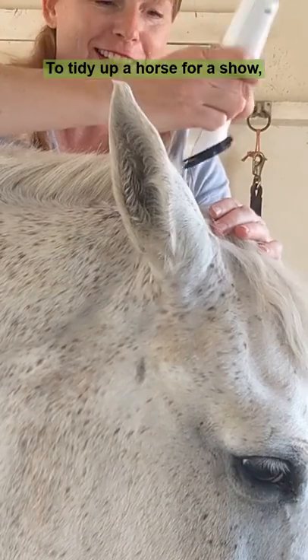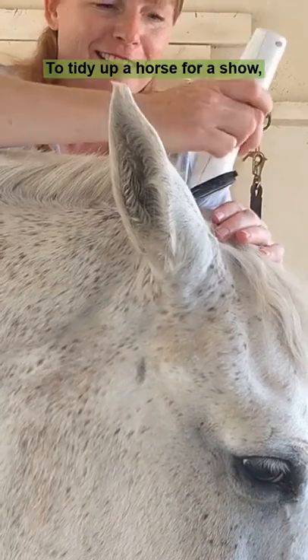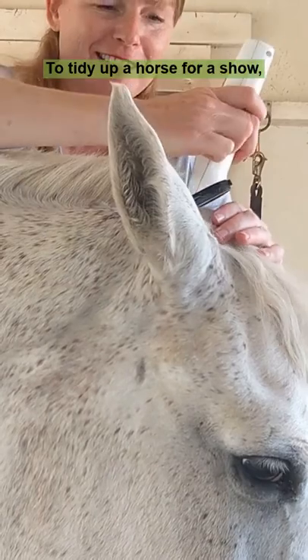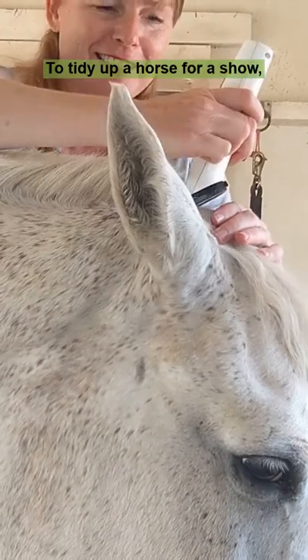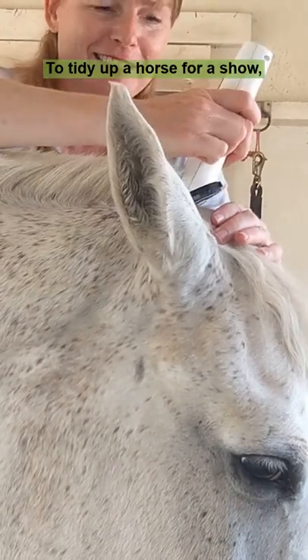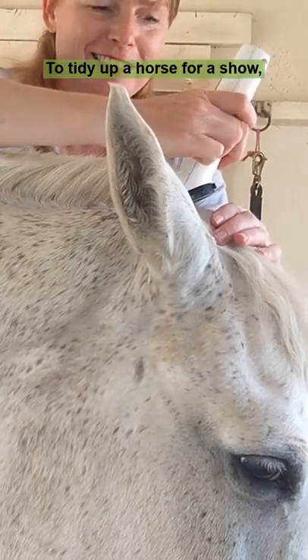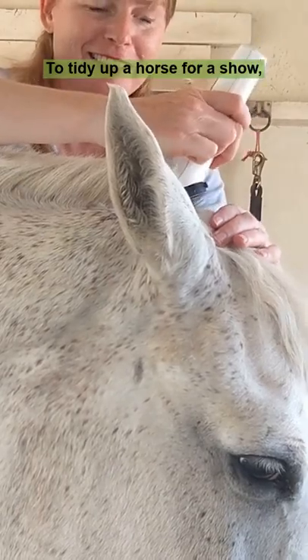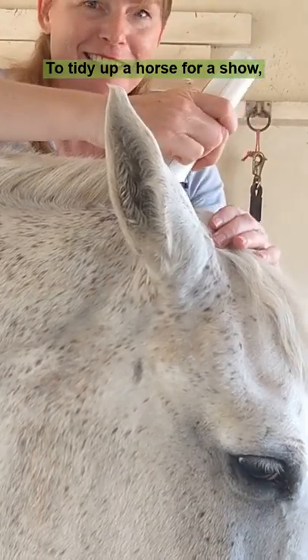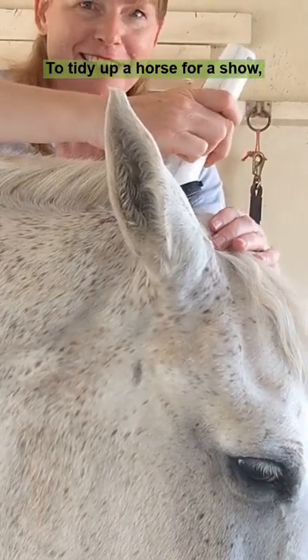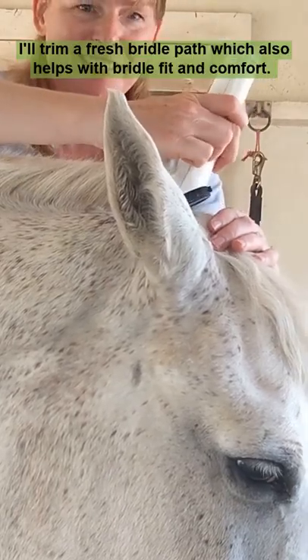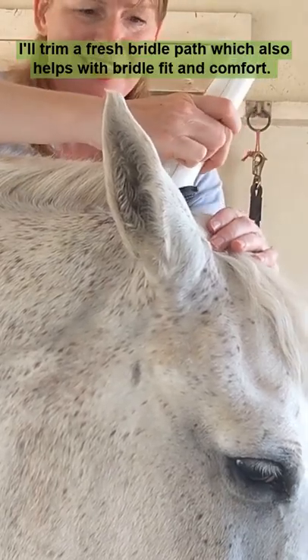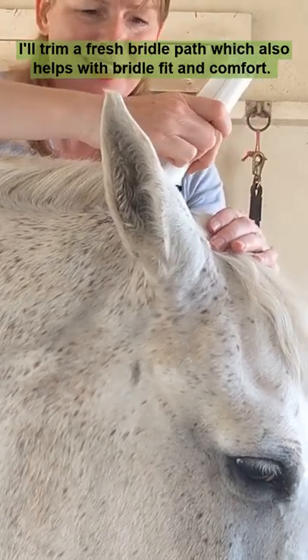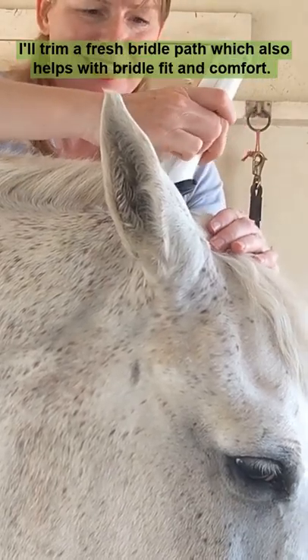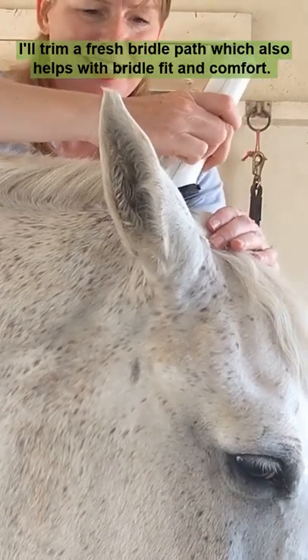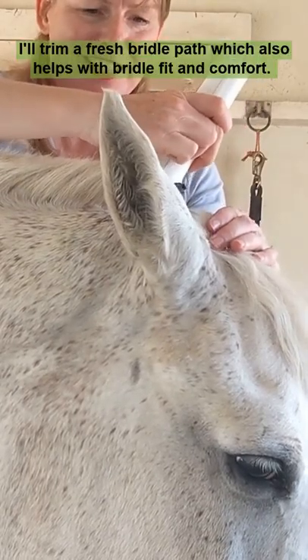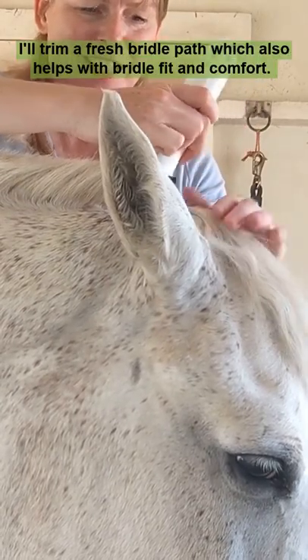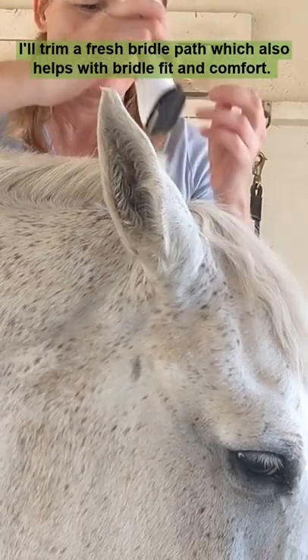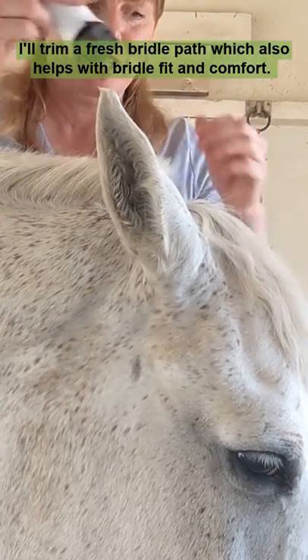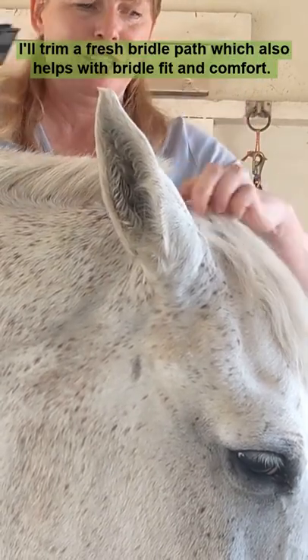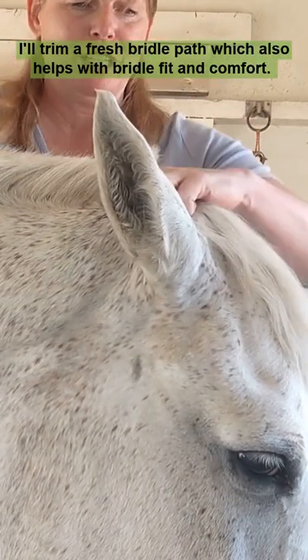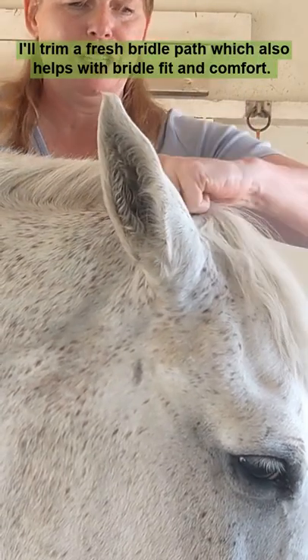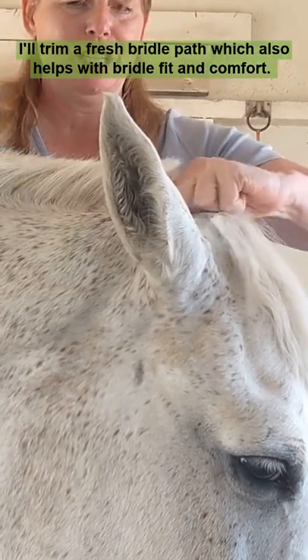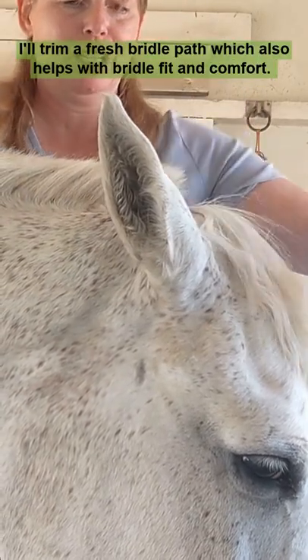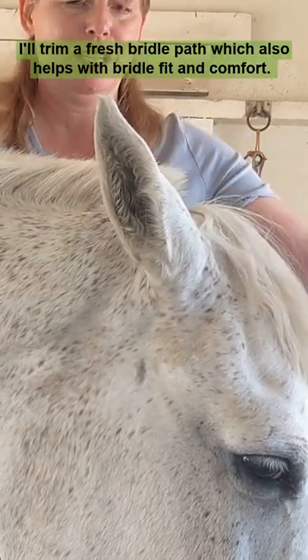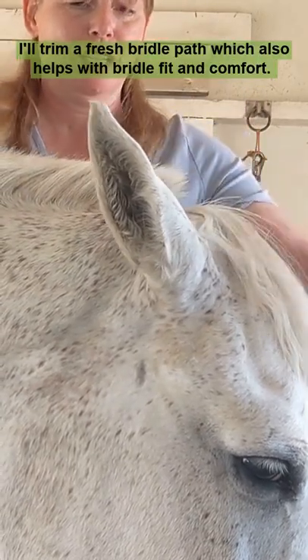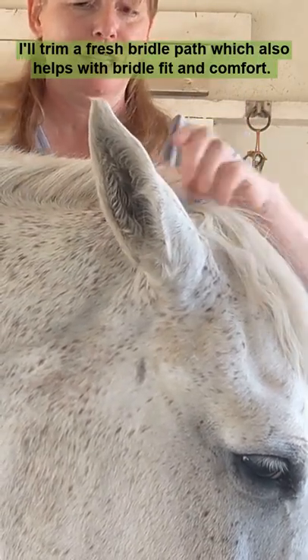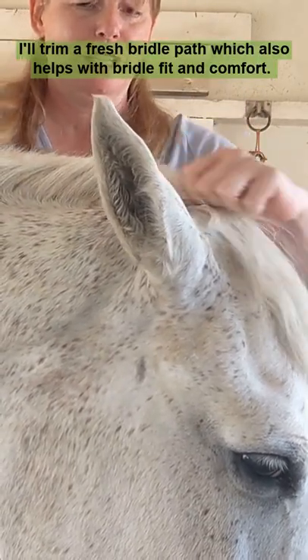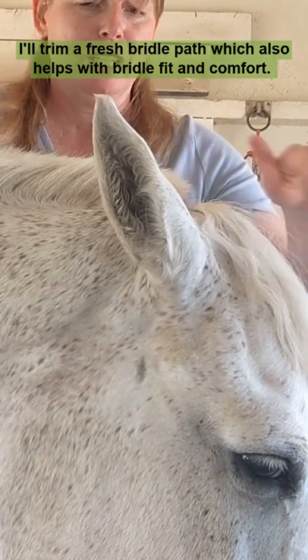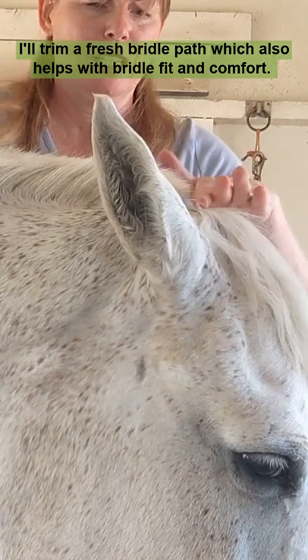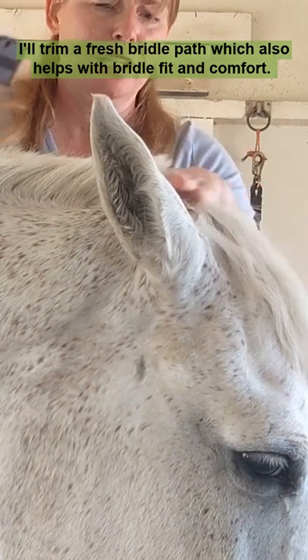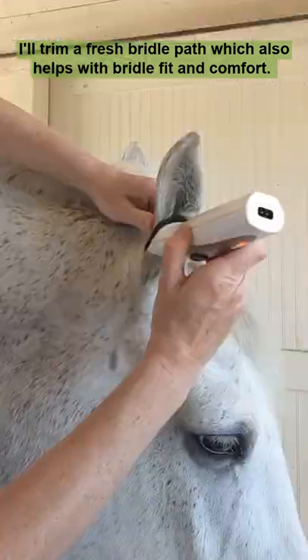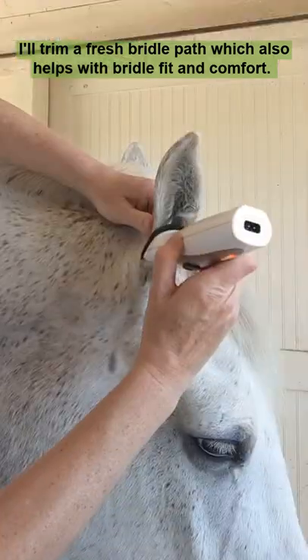To tidy up a horse for a show, I'll trim a fresh bridle path, which also helps with bridle fit and comfort.